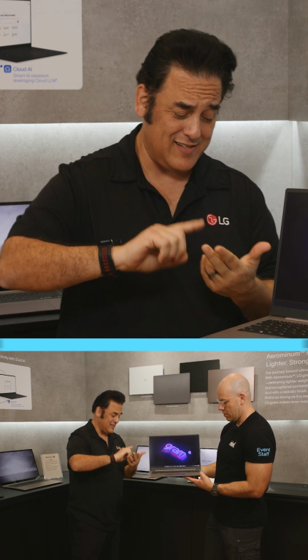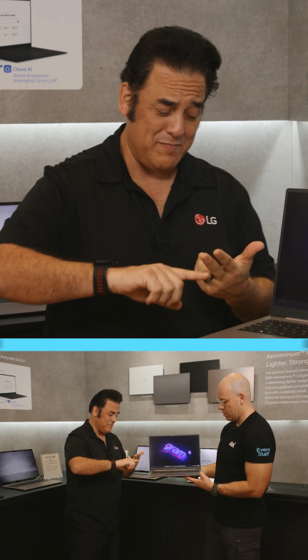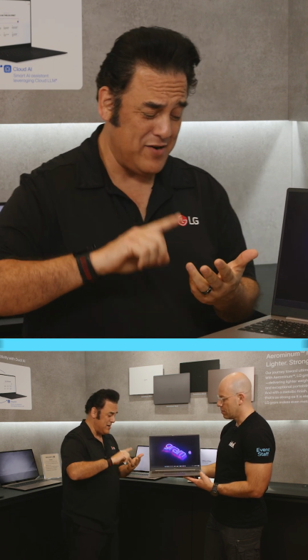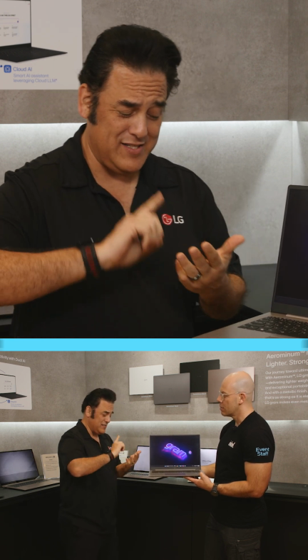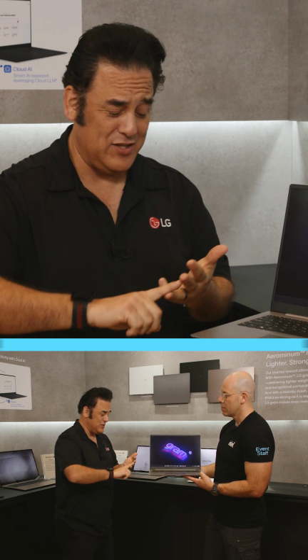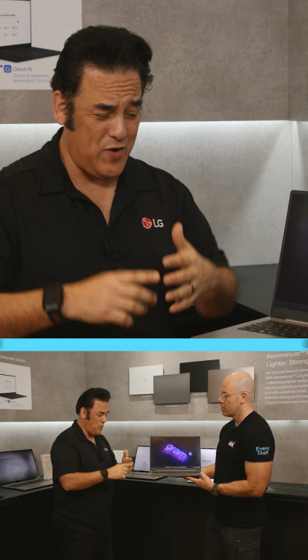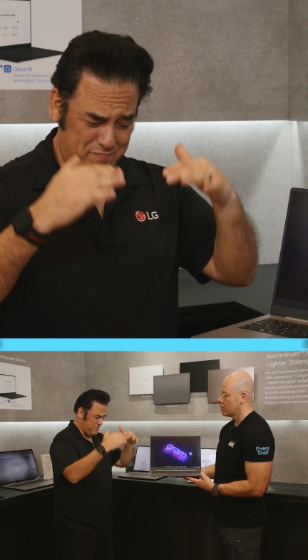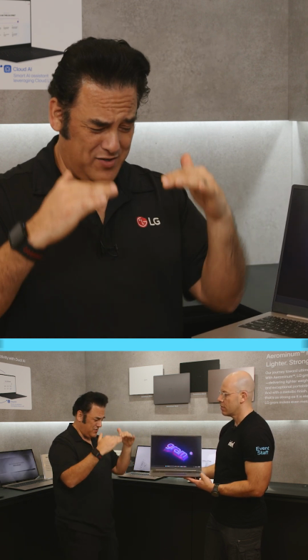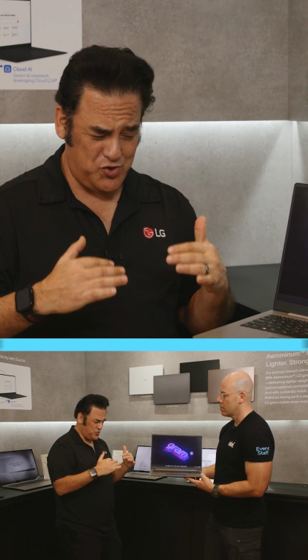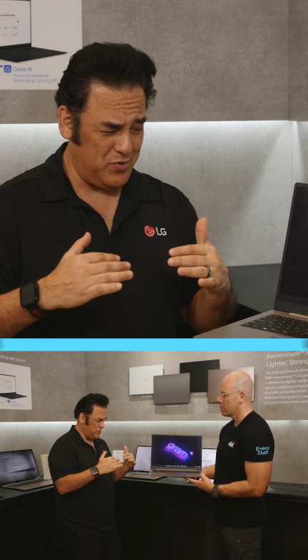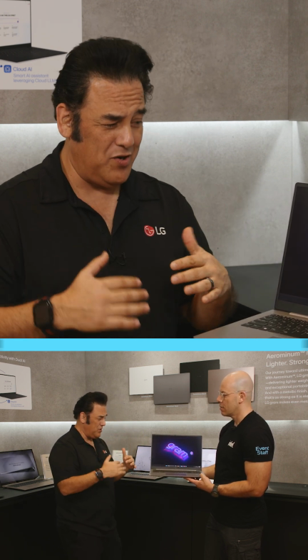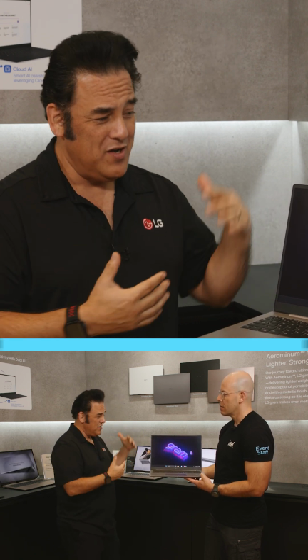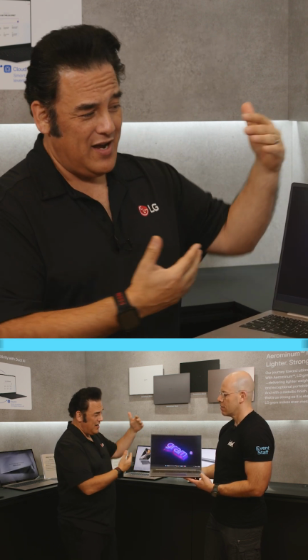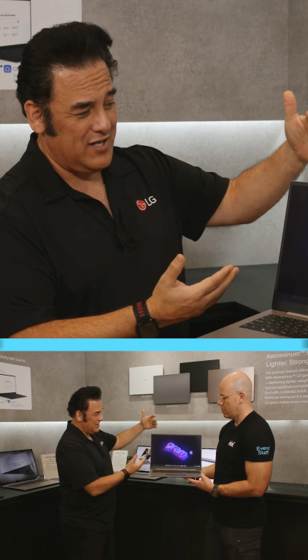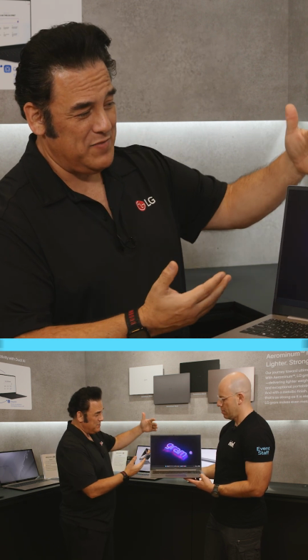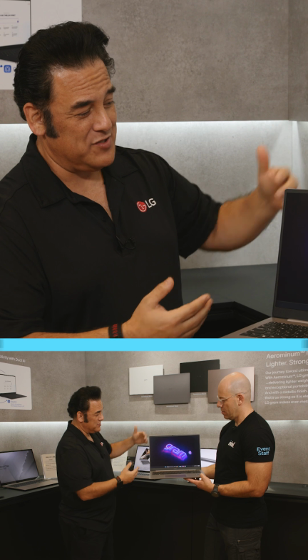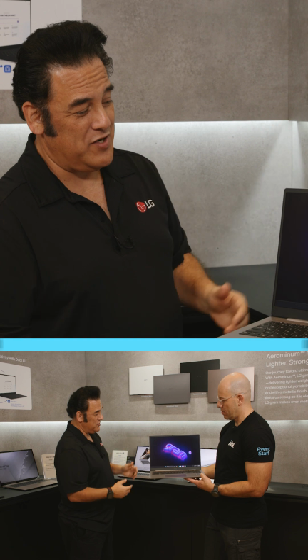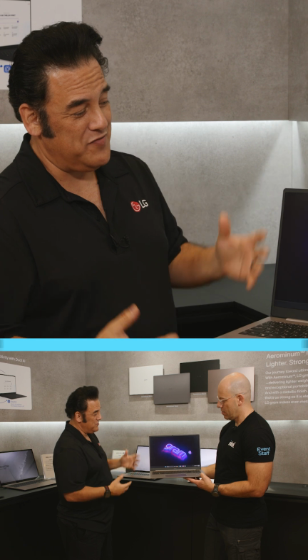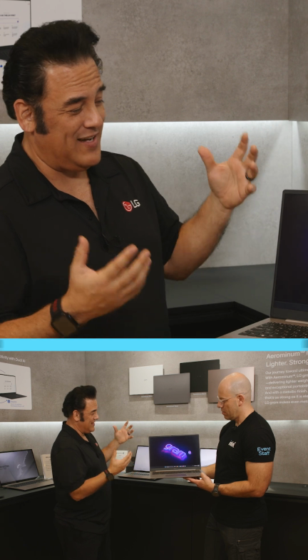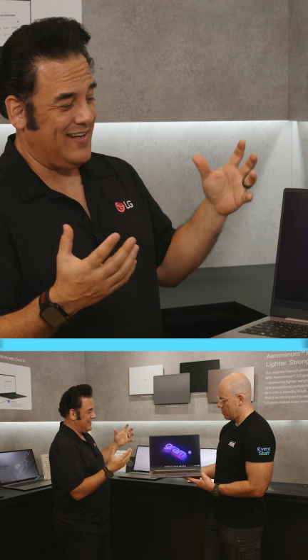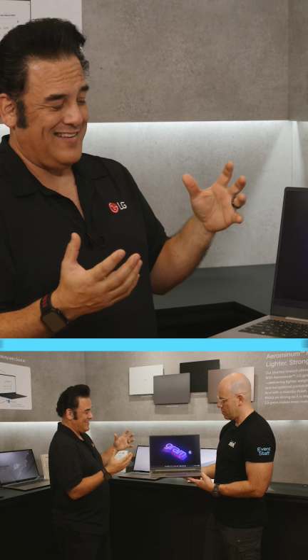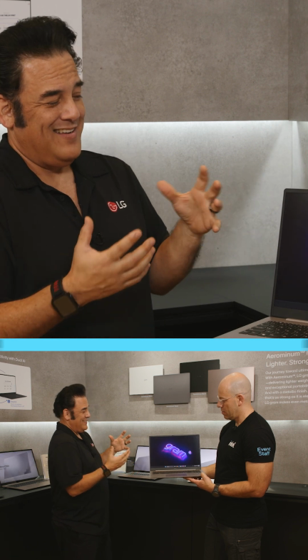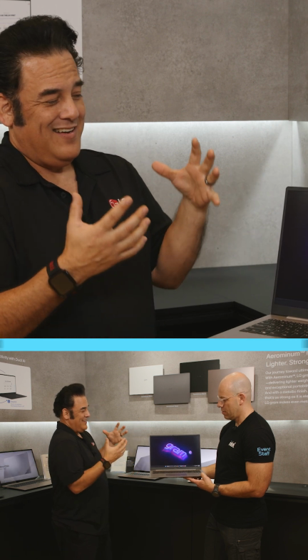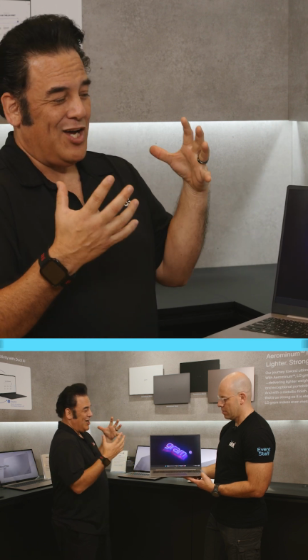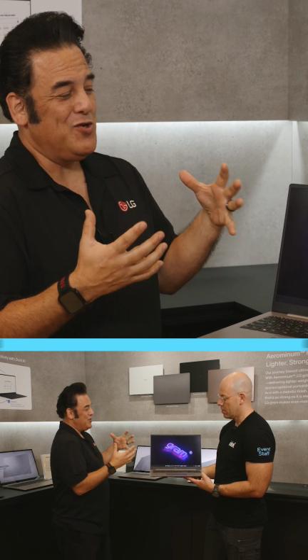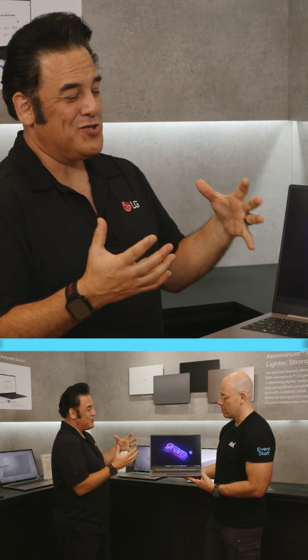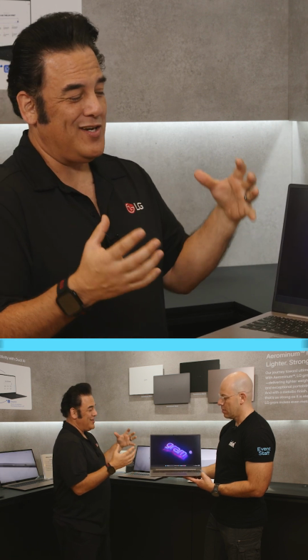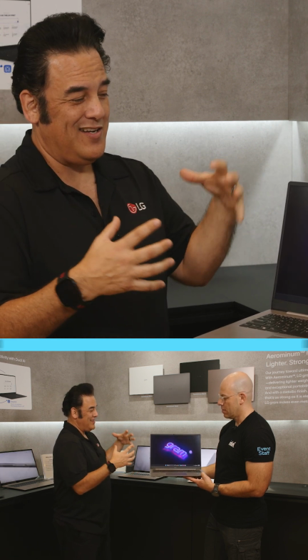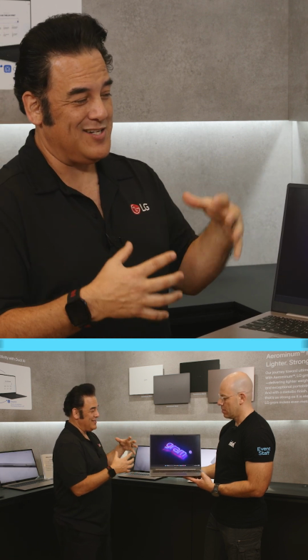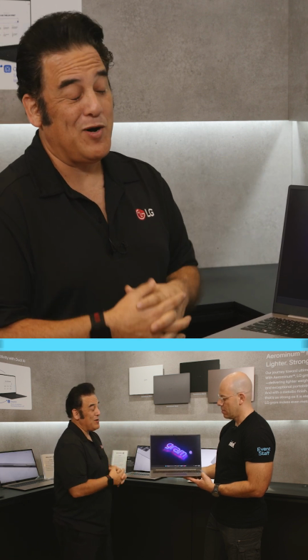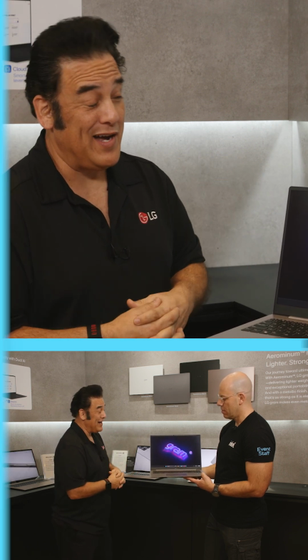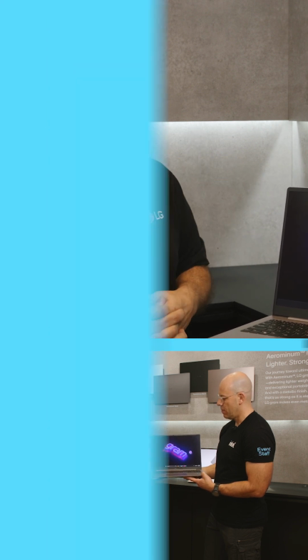Look at how big the screen is — you've got a huge screen in a small package.